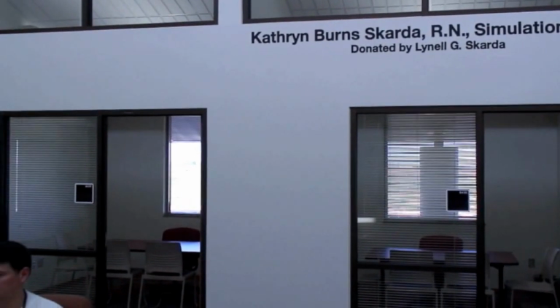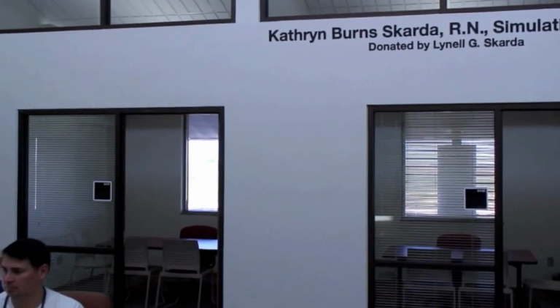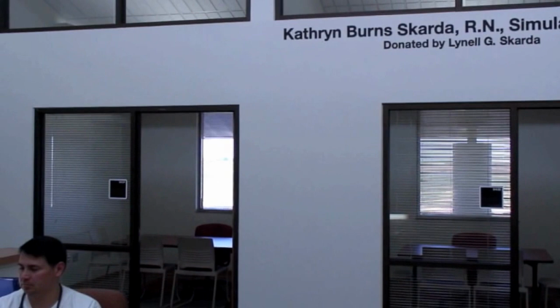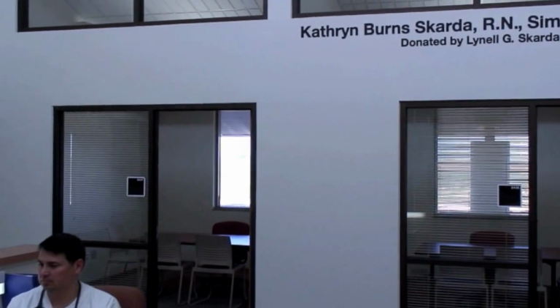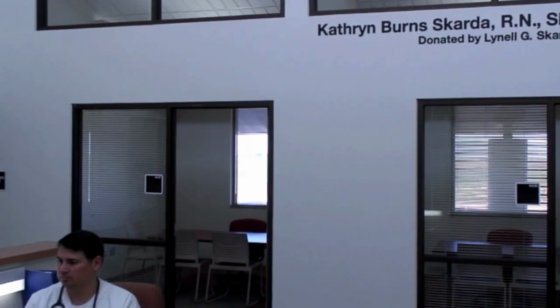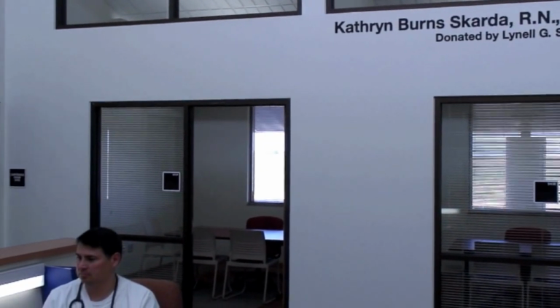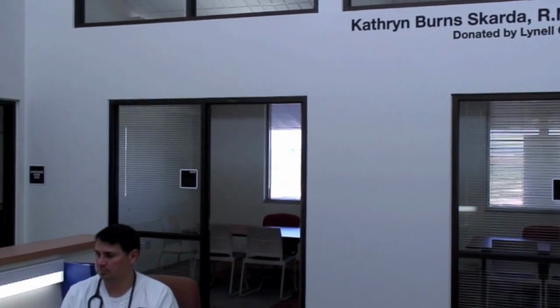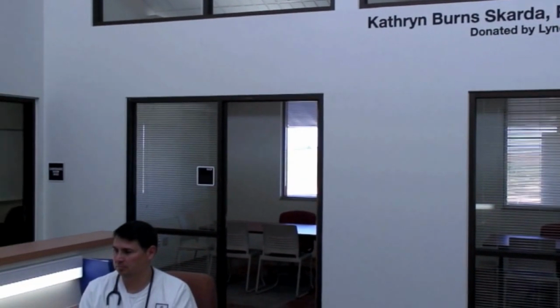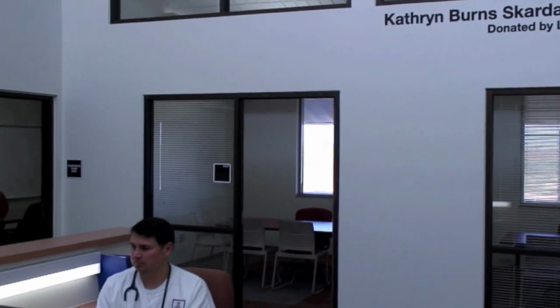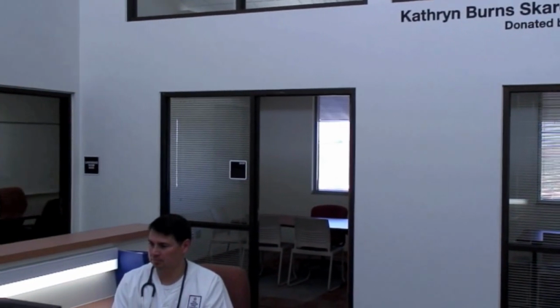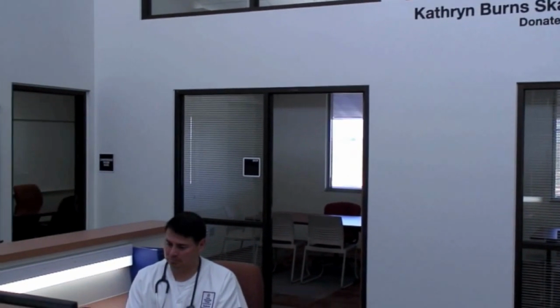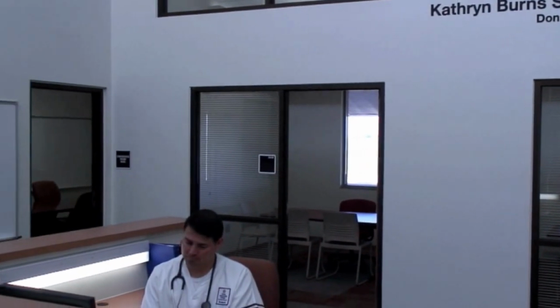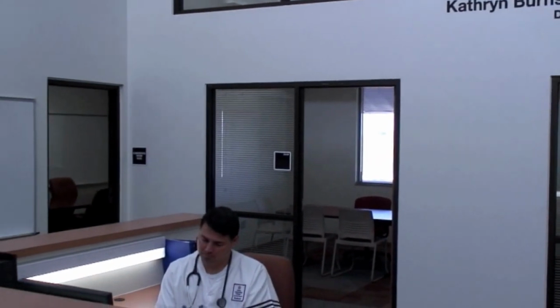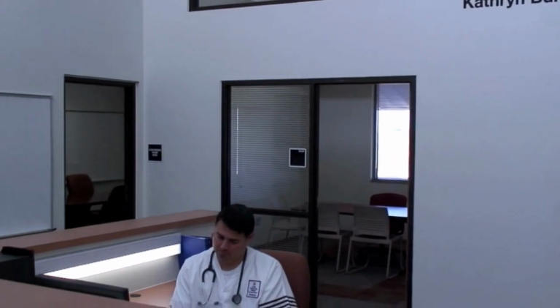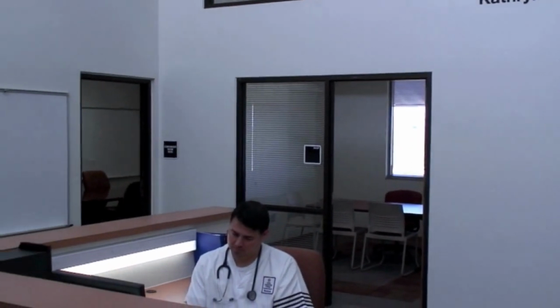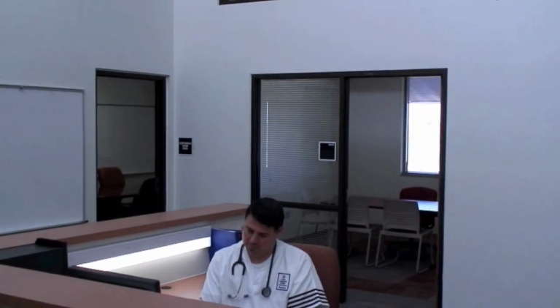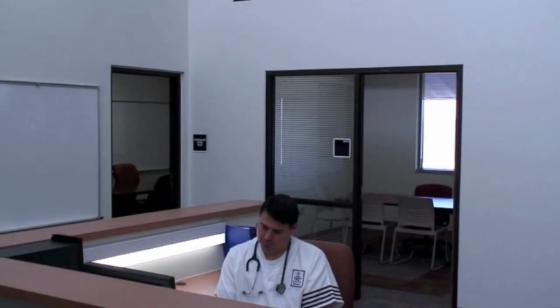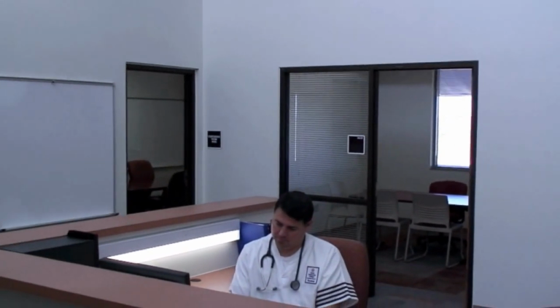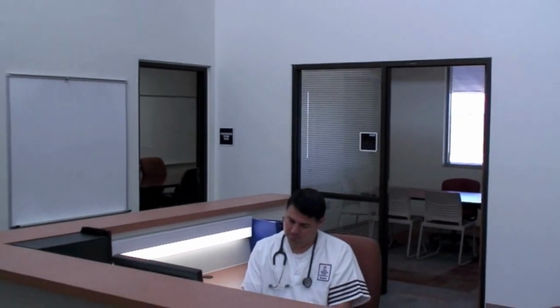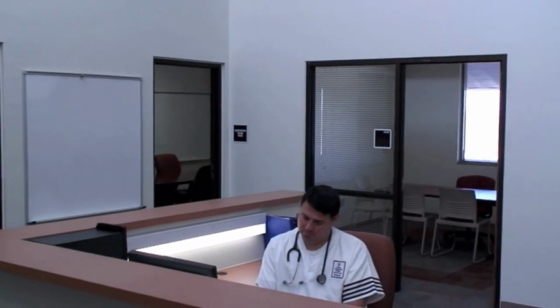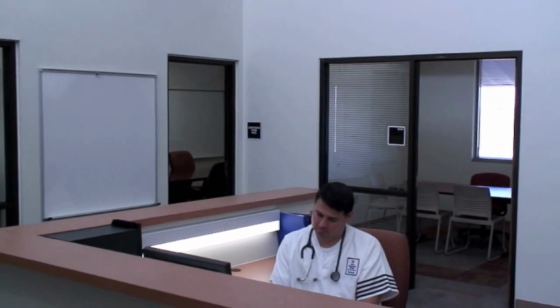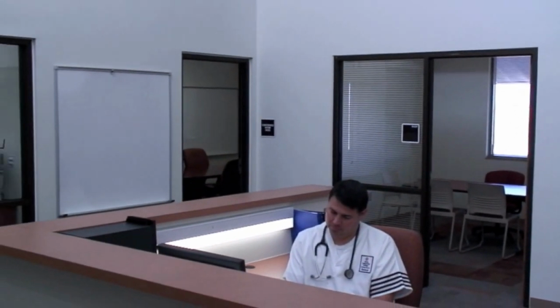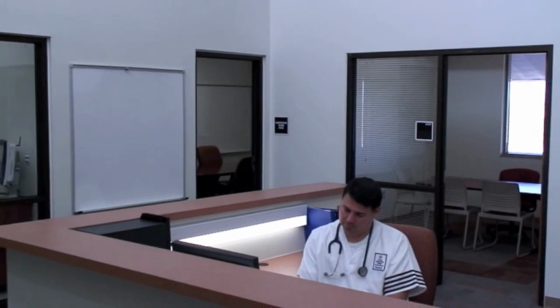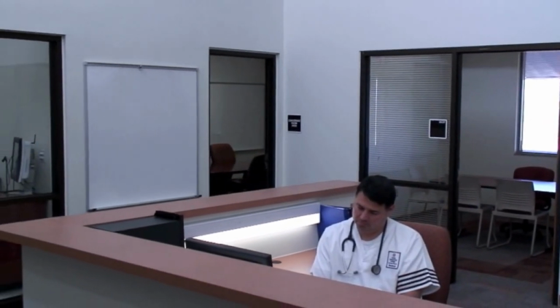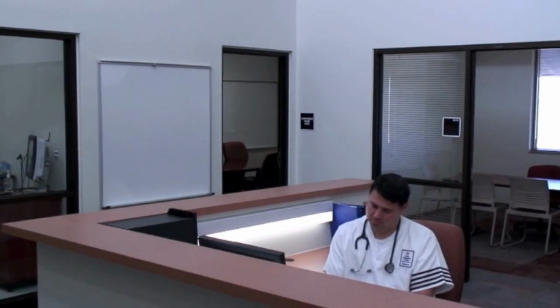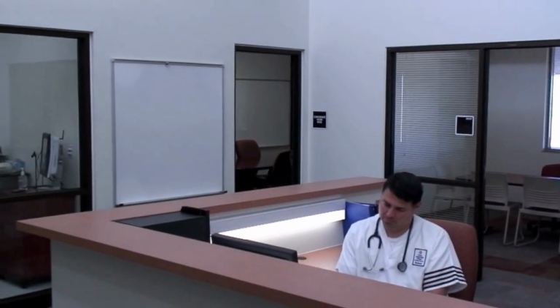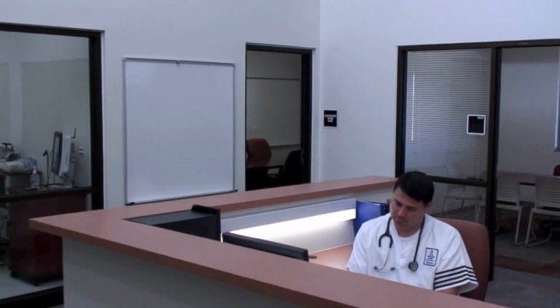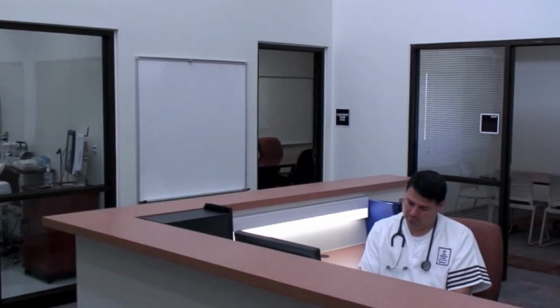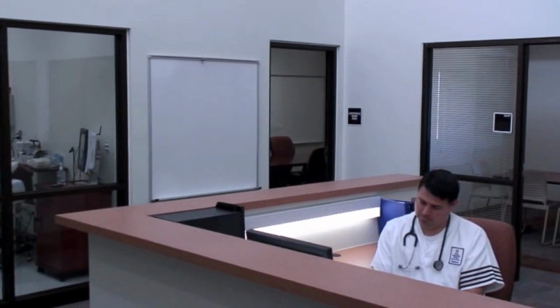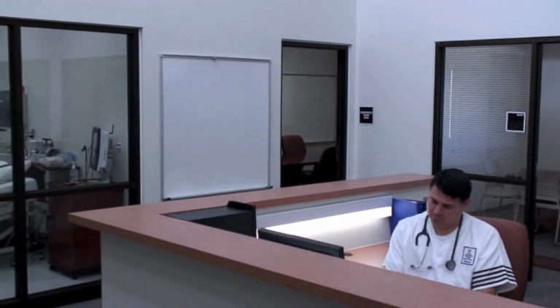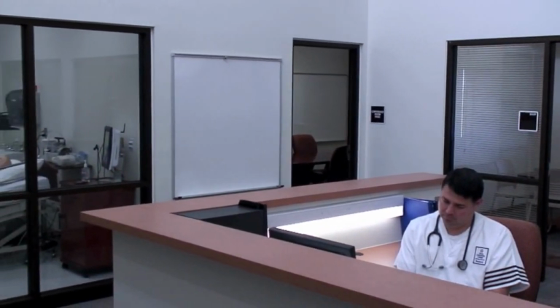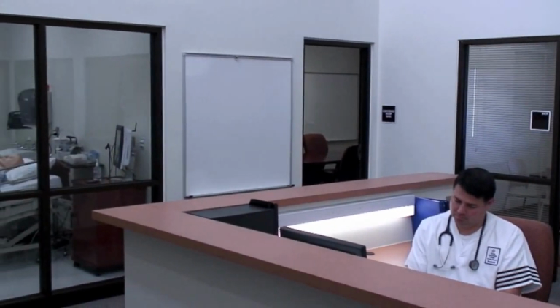Welcome to the Kathryn Byrne Scarda Simulation Clinic at Clovis Community College. We're very excited with this addition to our nursing program.